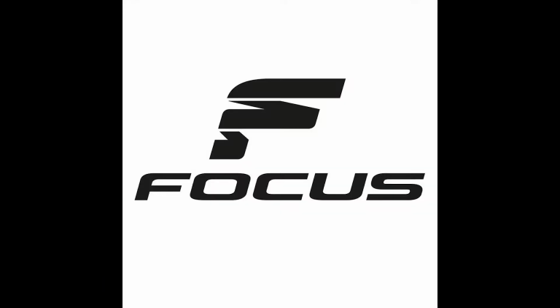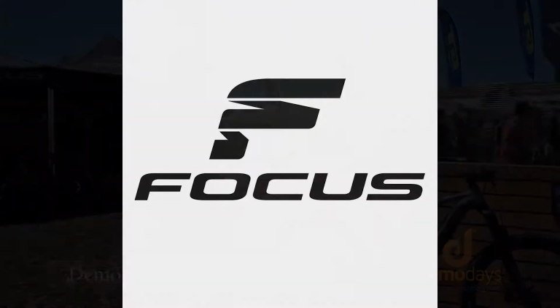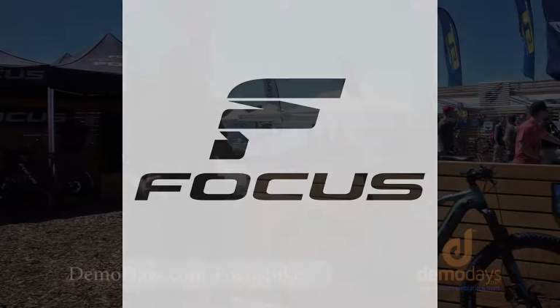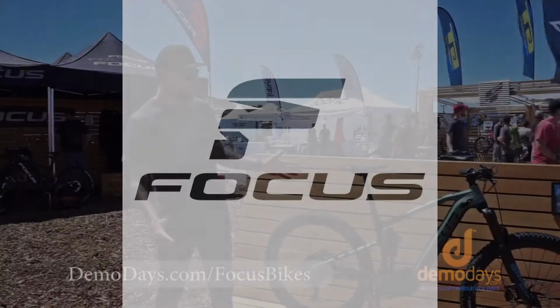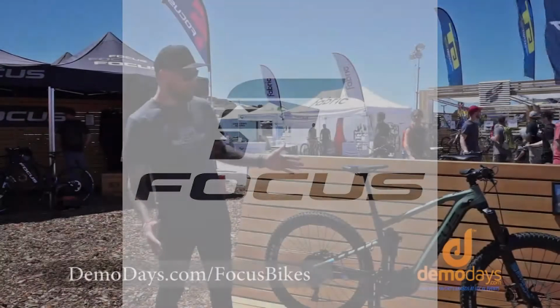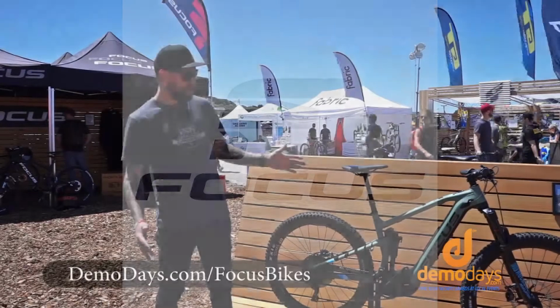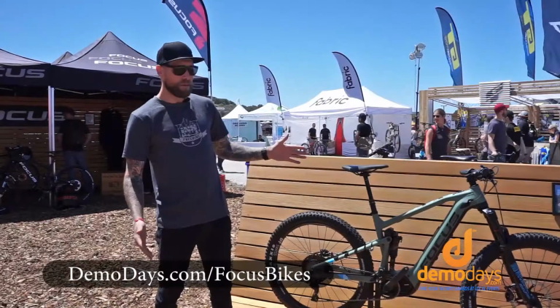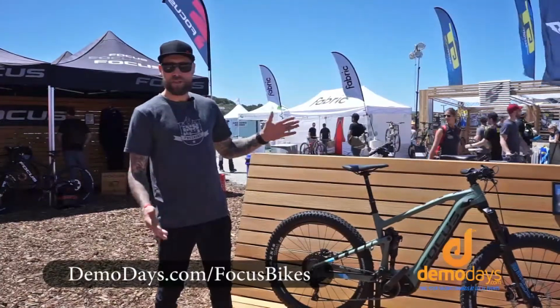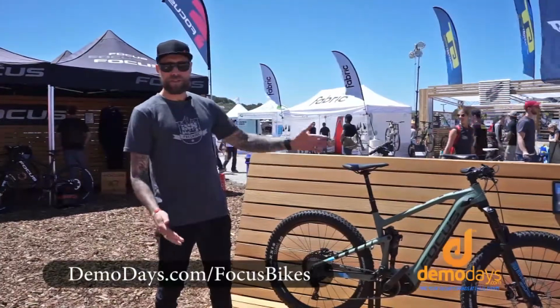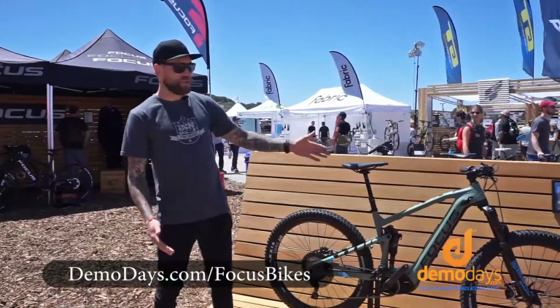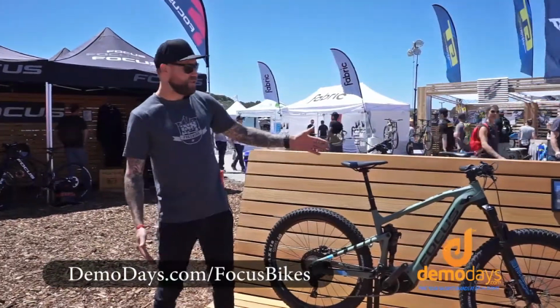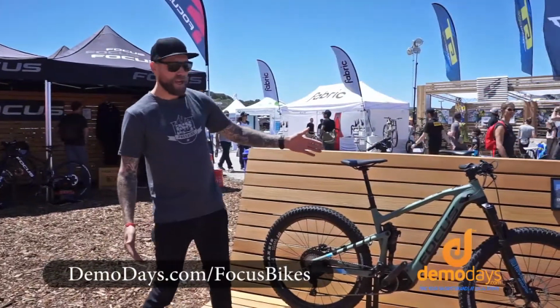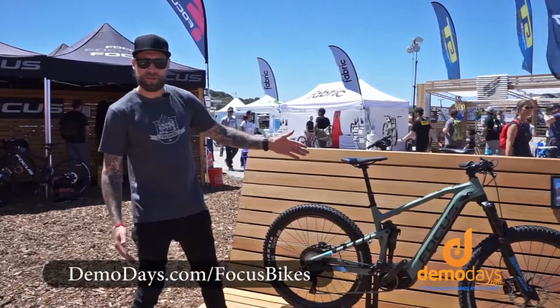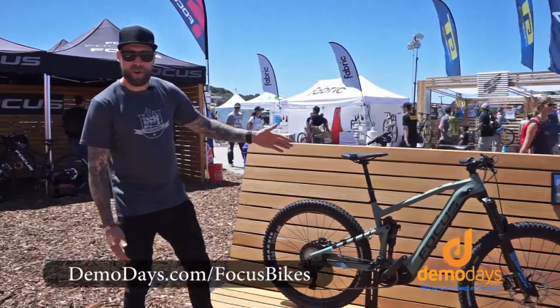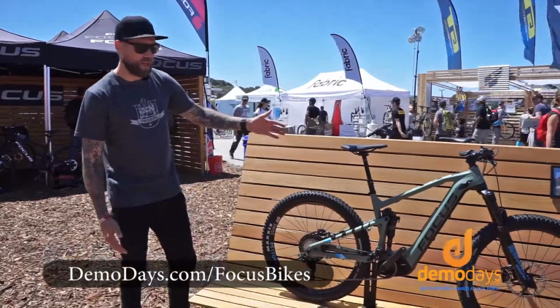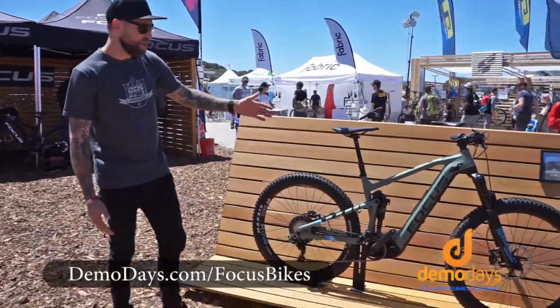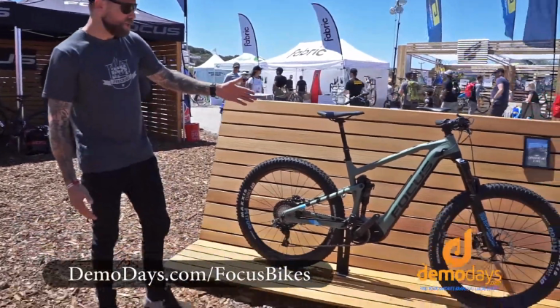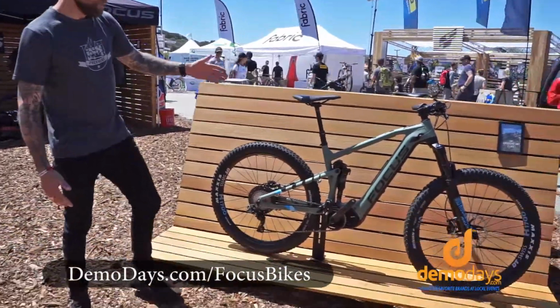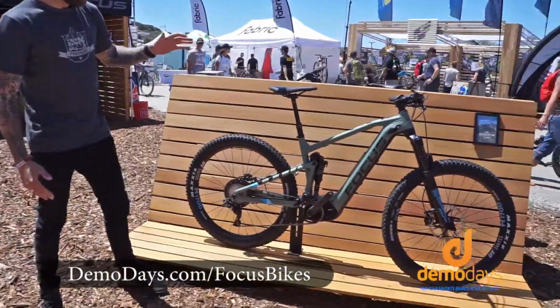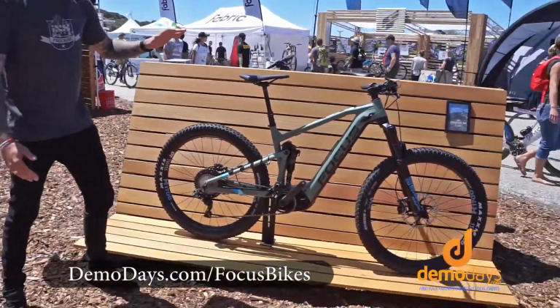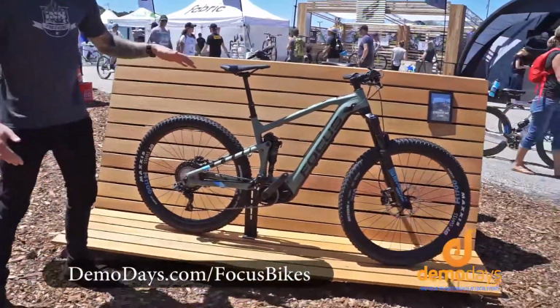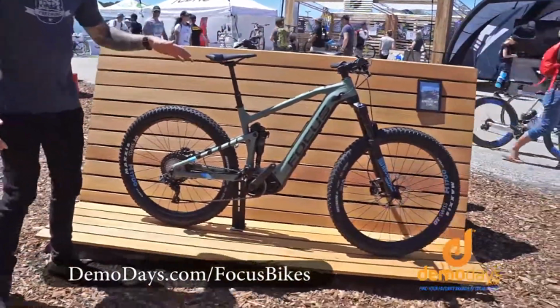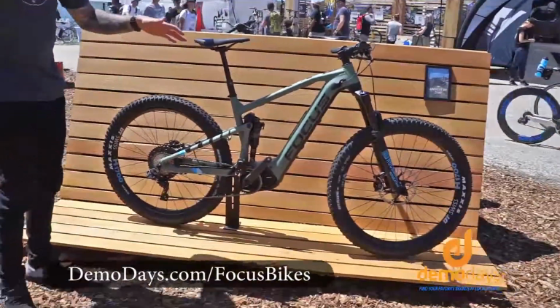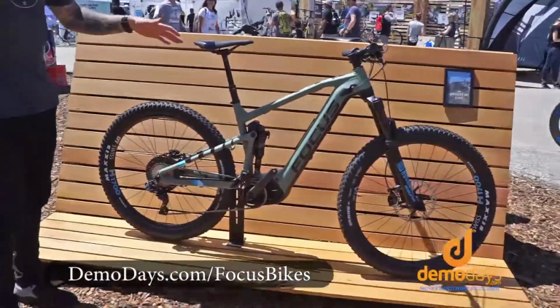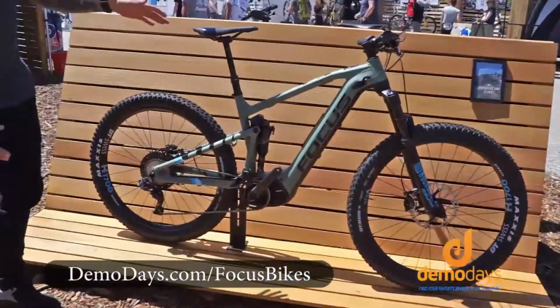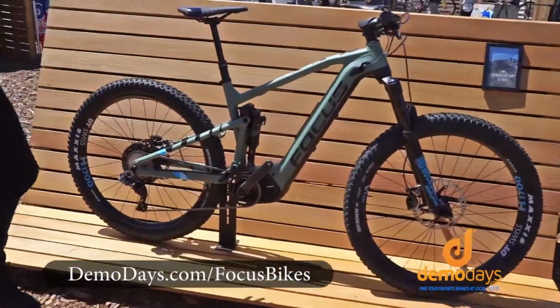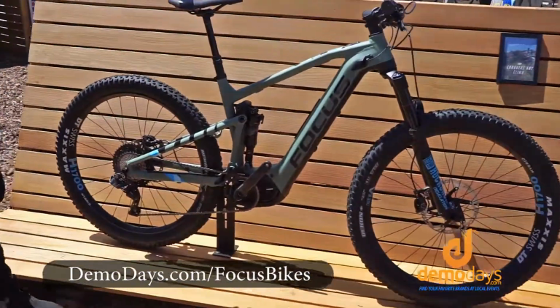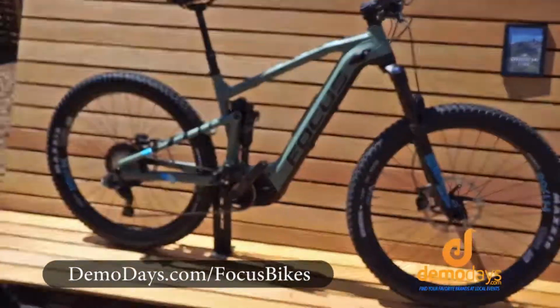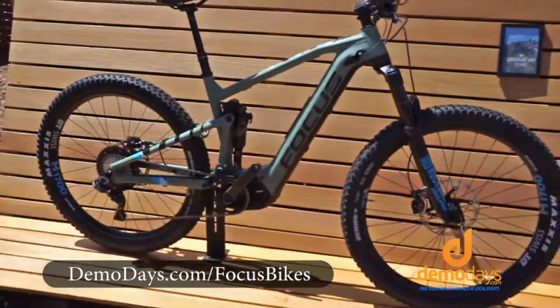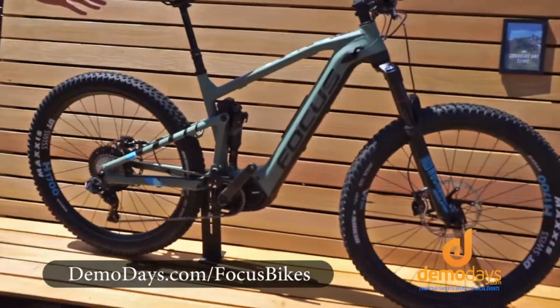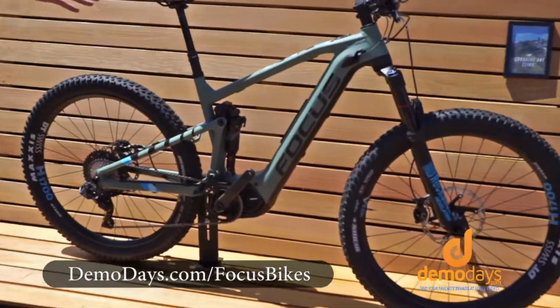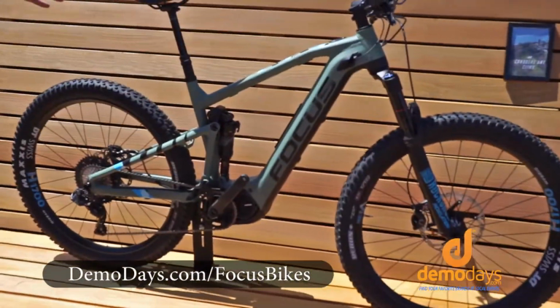Focus Bikes — I'm going to introduce you to the Jam Squared here. This is basically the e-bike version of the normal Jam we have.